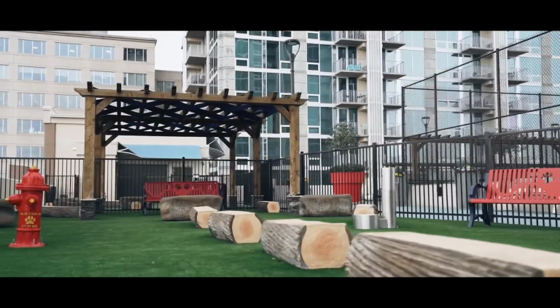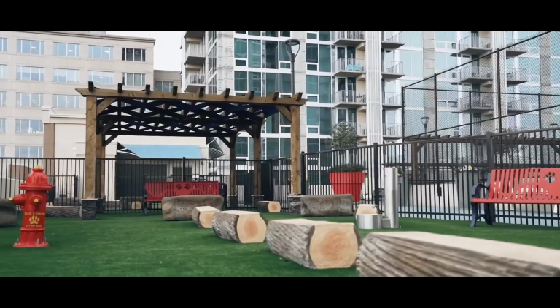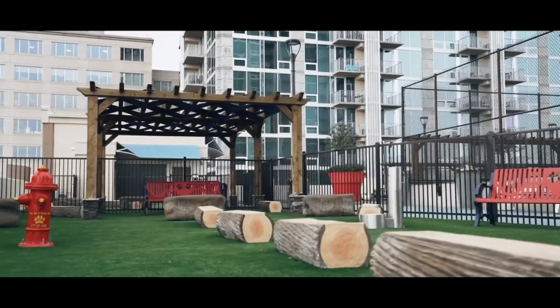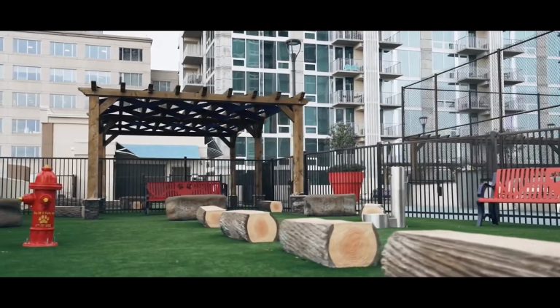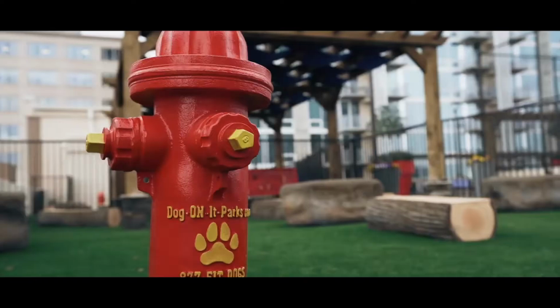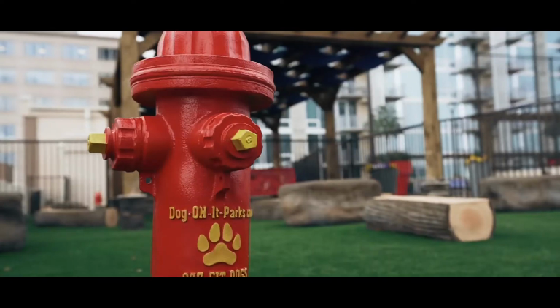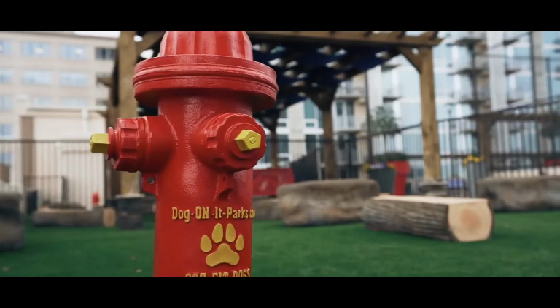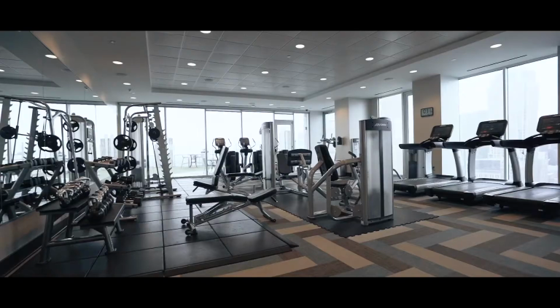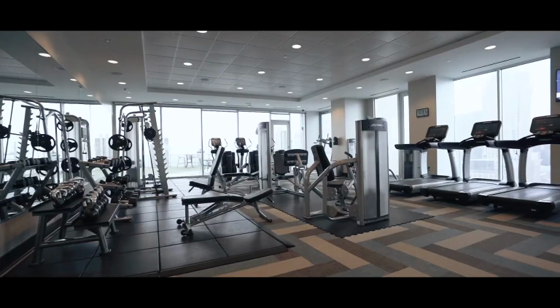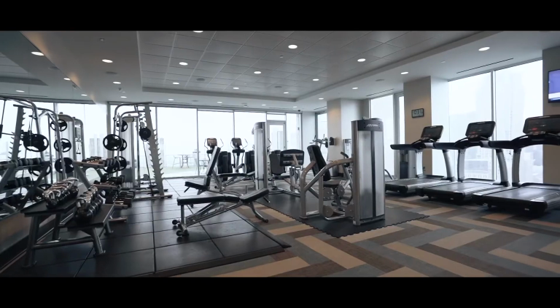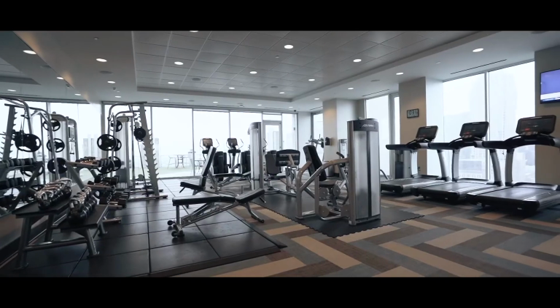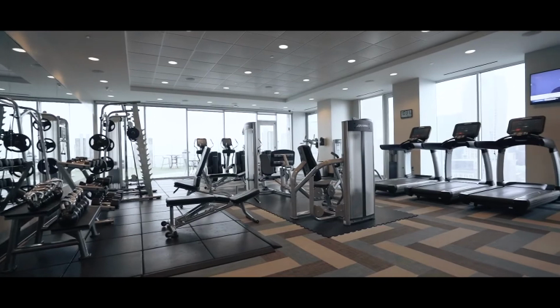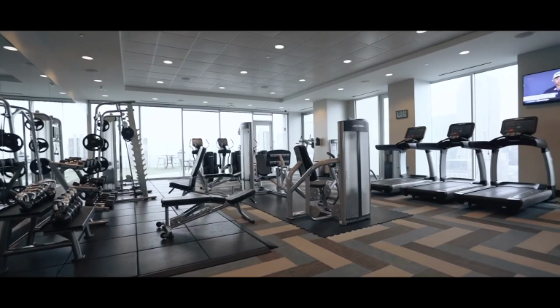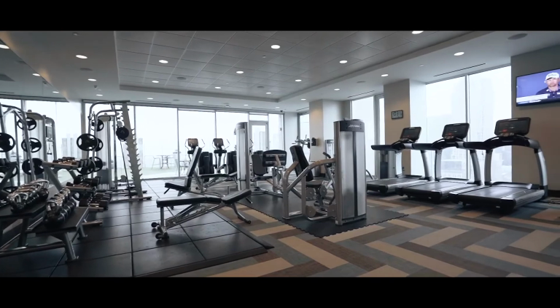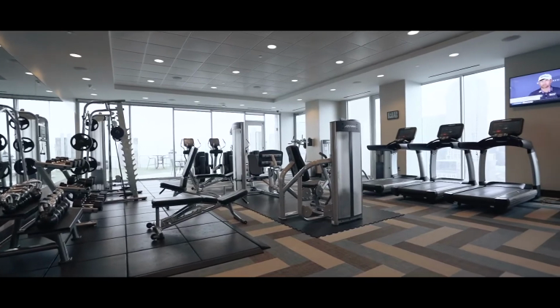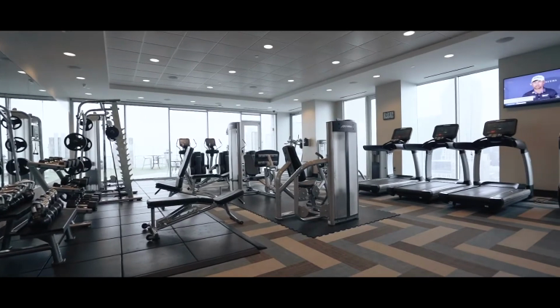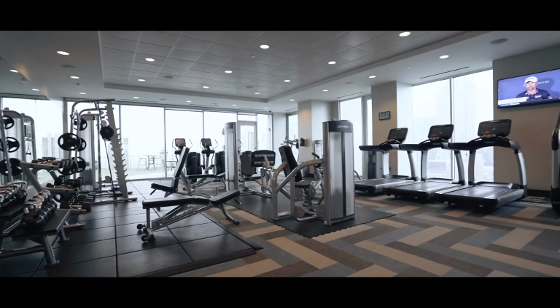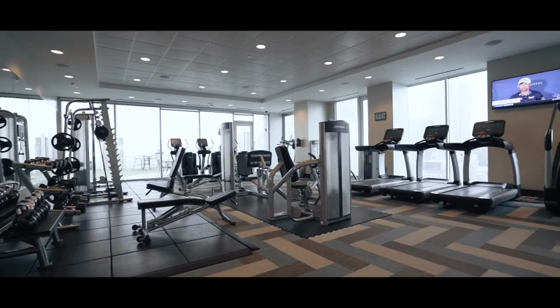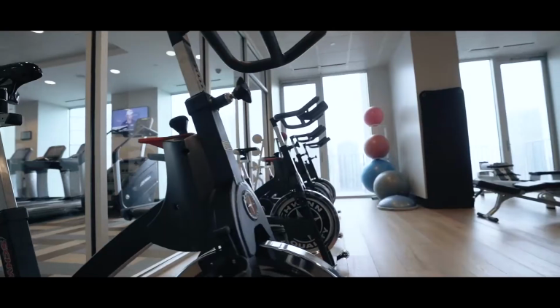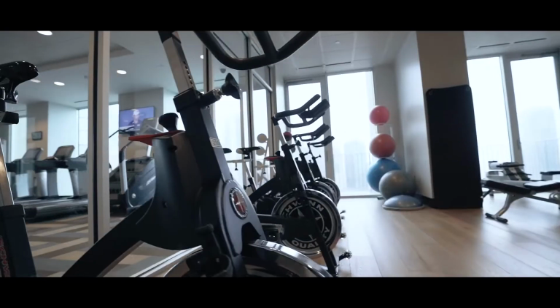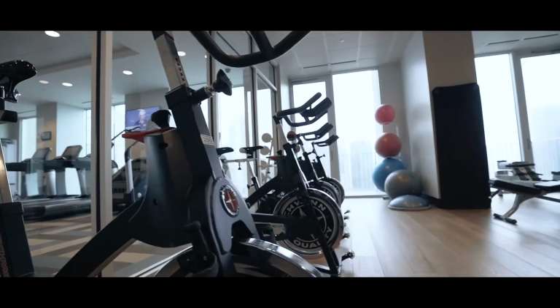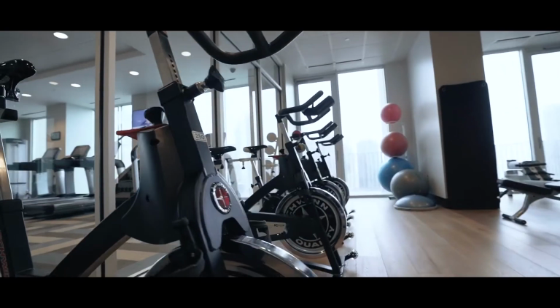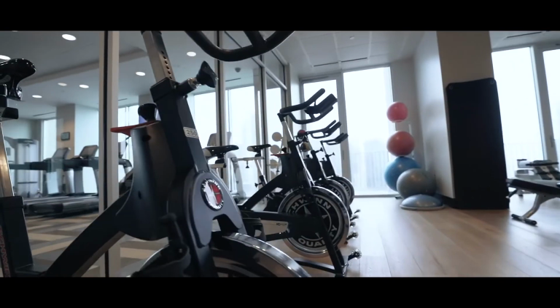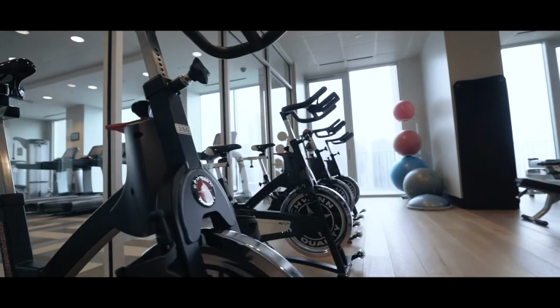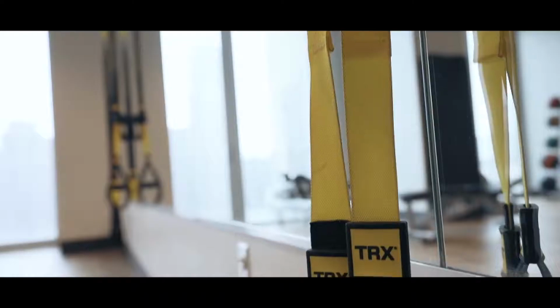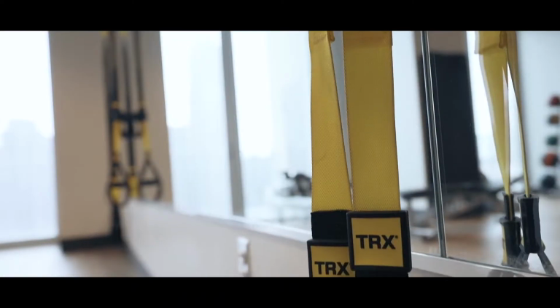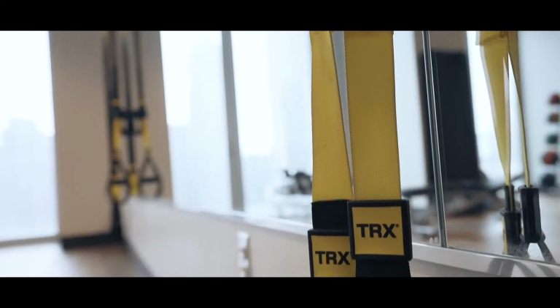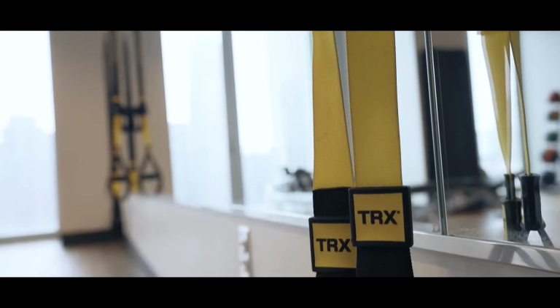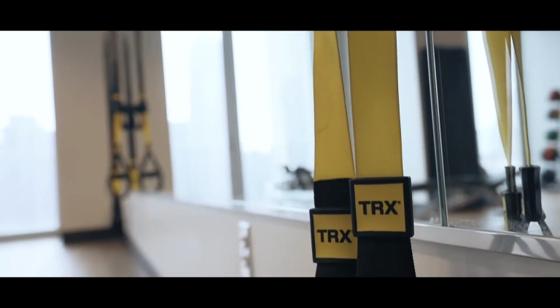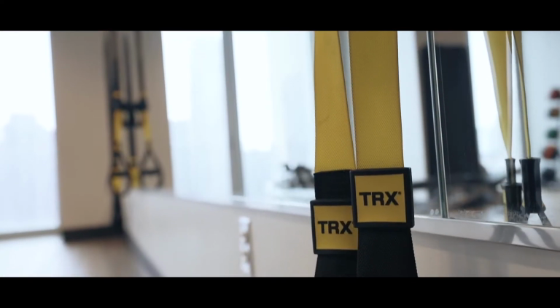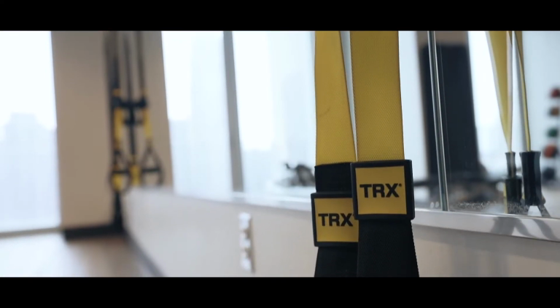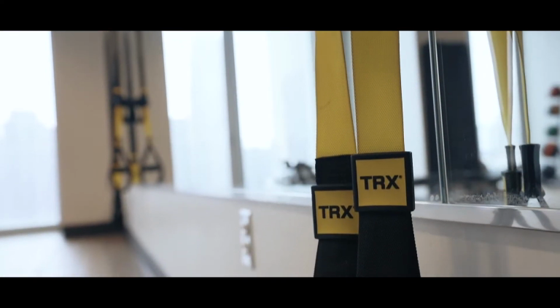Closer views of the Sky Park Hardcourt Tennis Area and Dog Park, including metal benches and artificial grass.